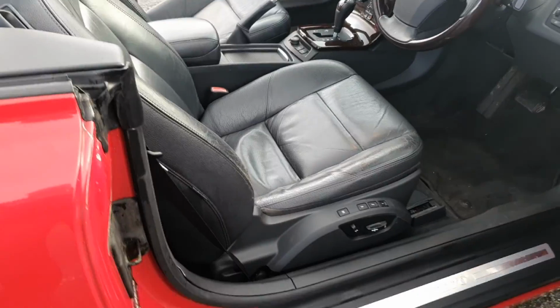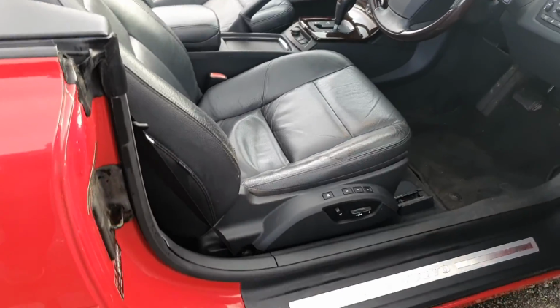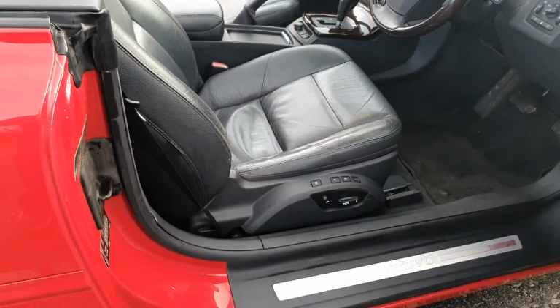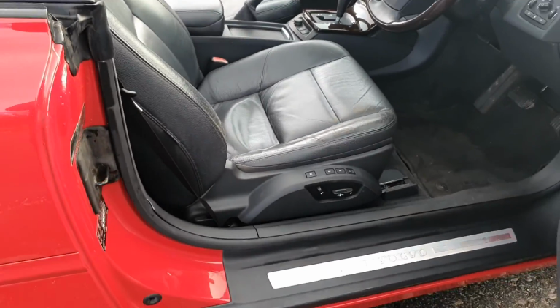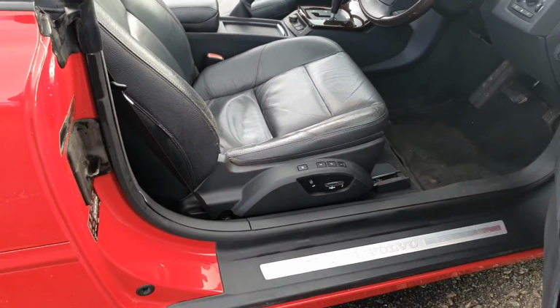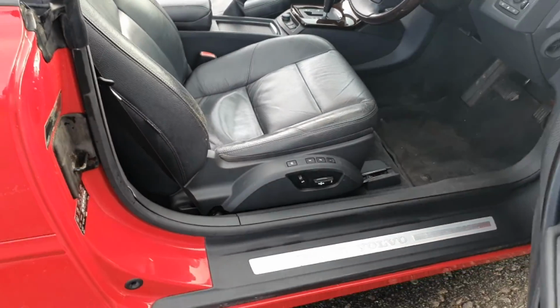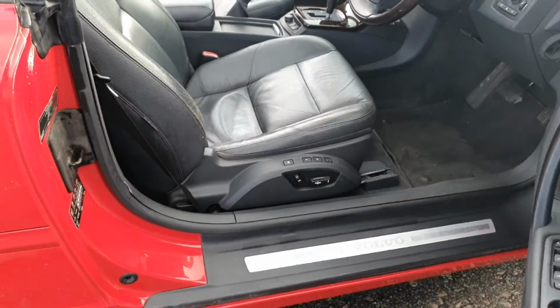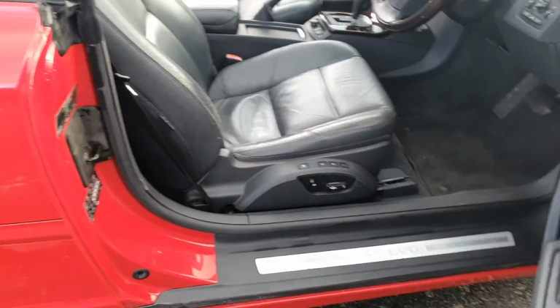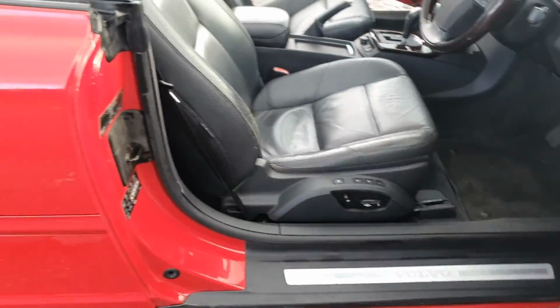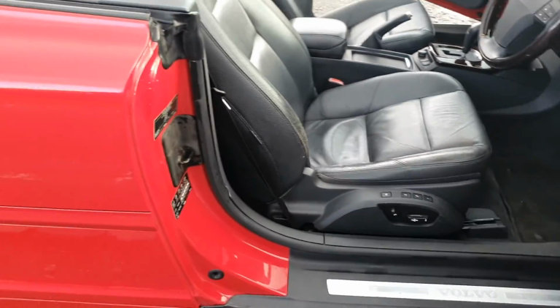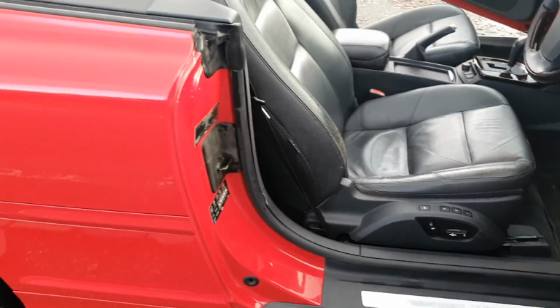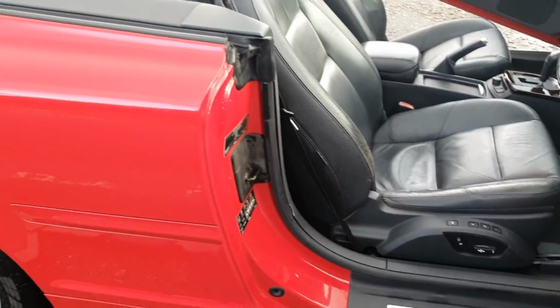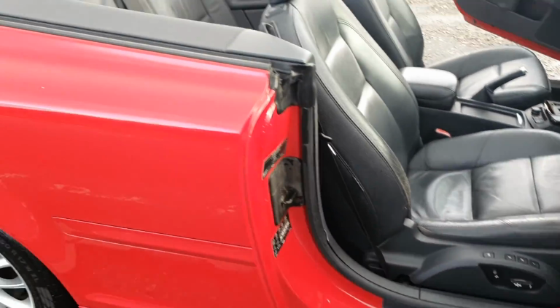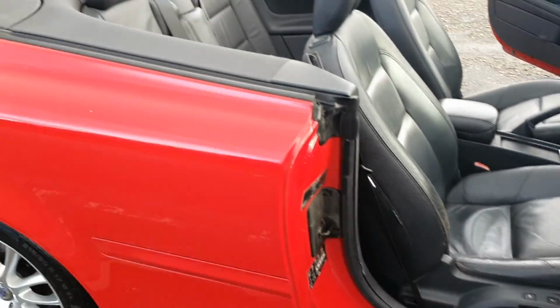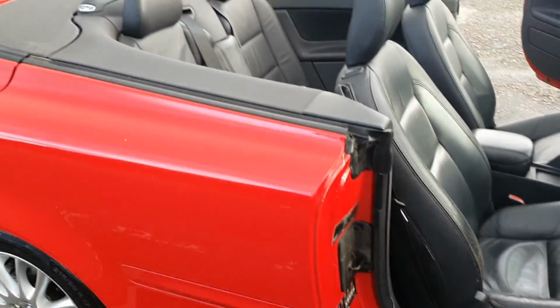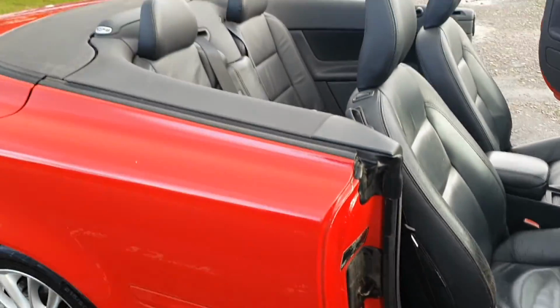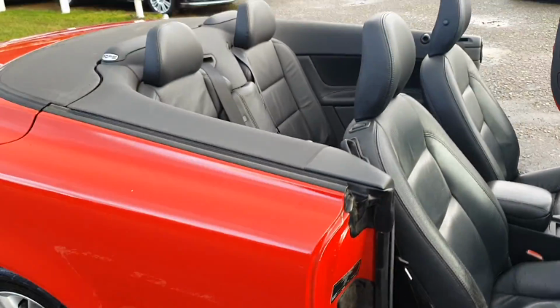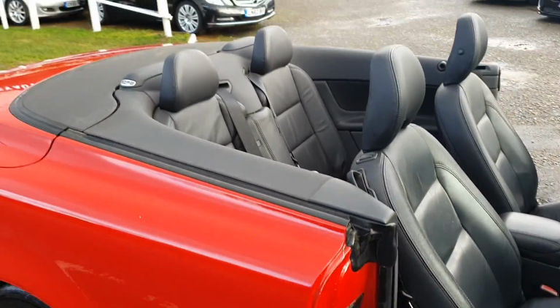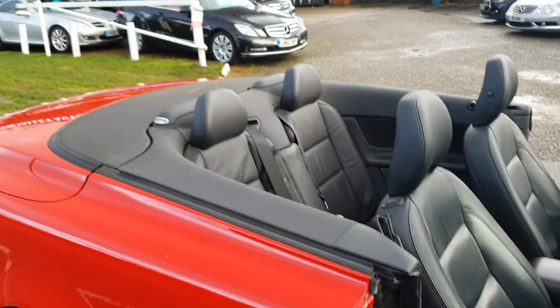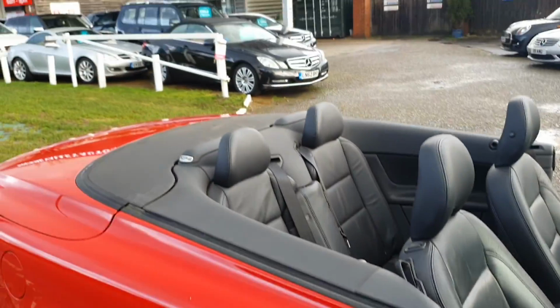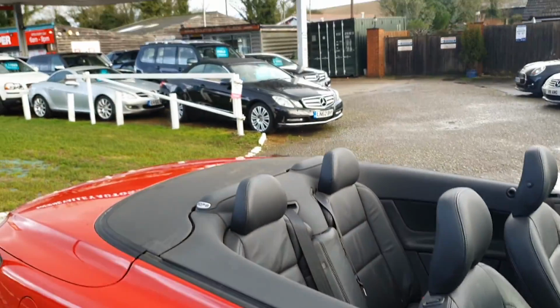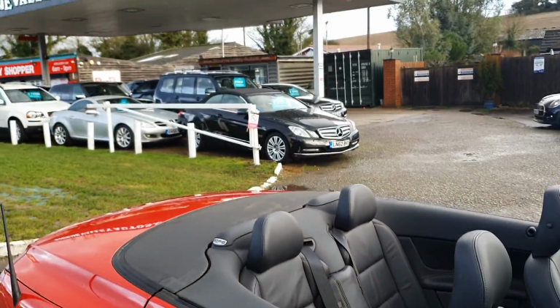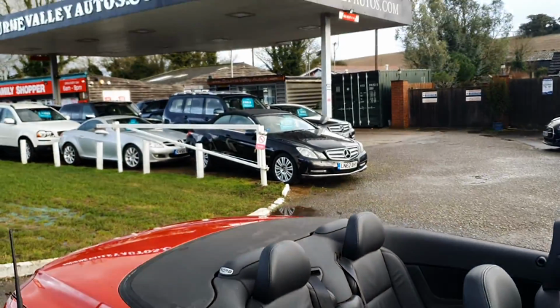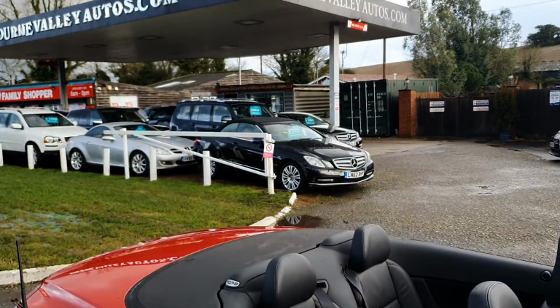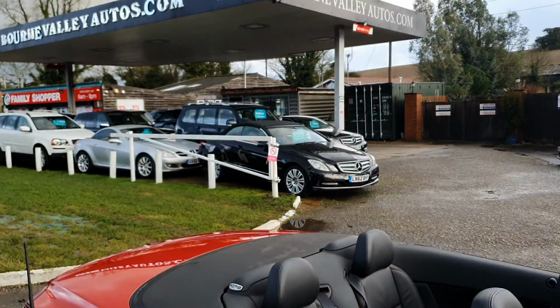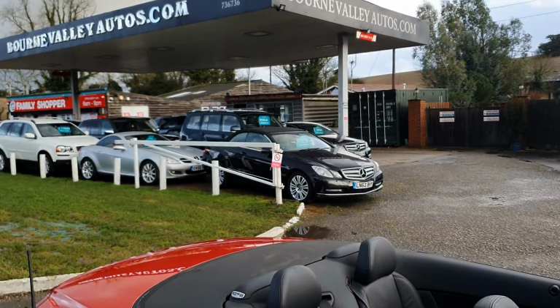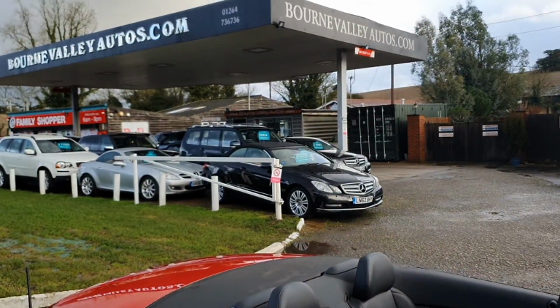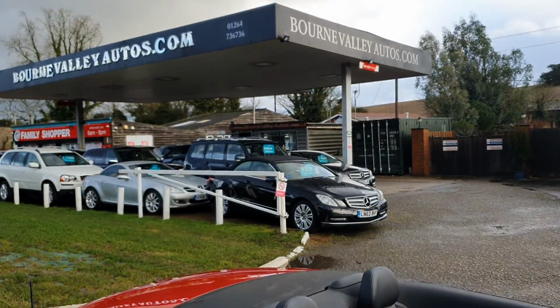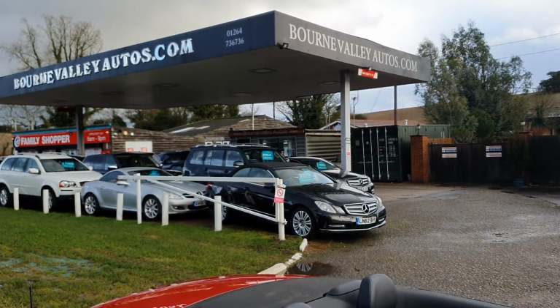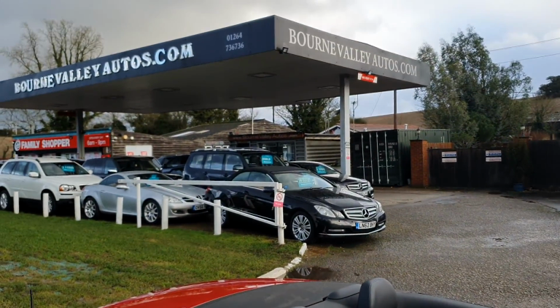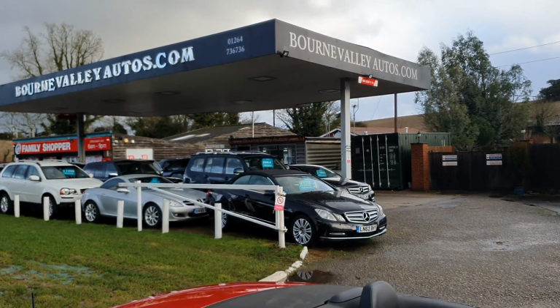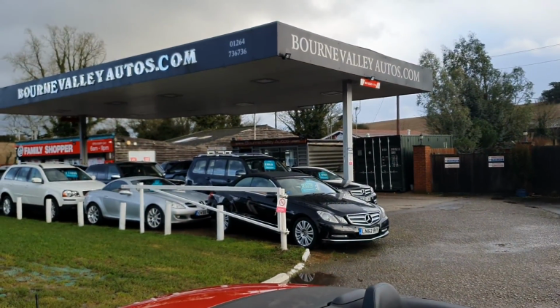There we go. BourneValleyAutos.com — I hope to see you soon.